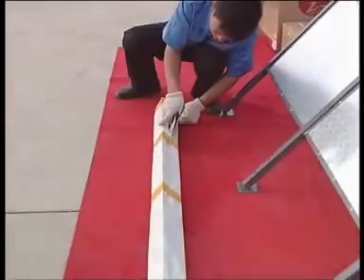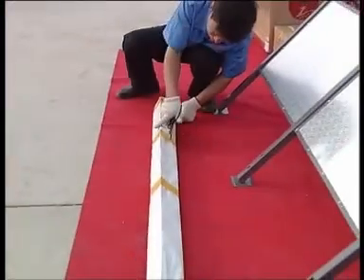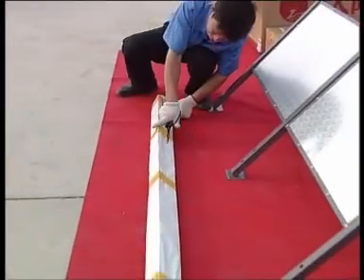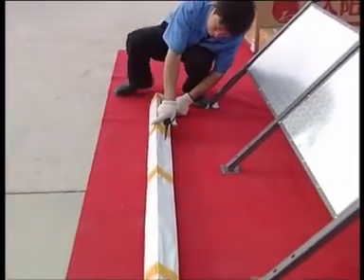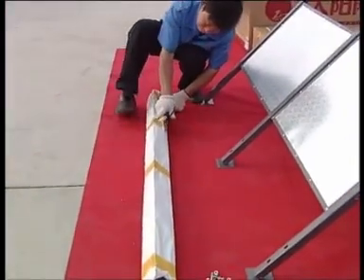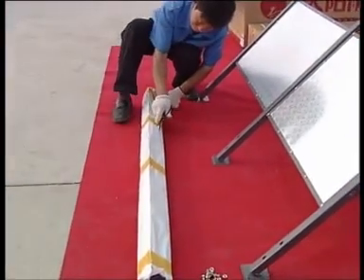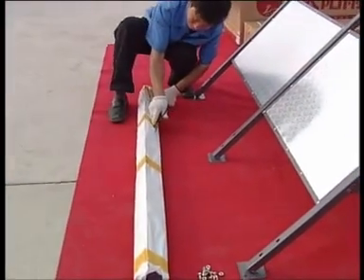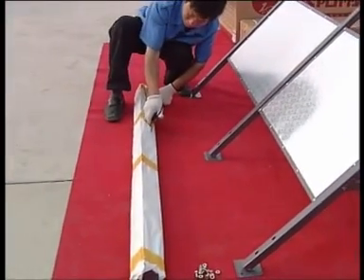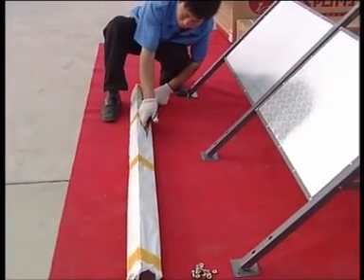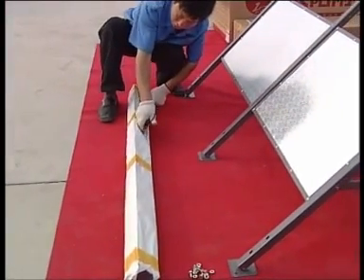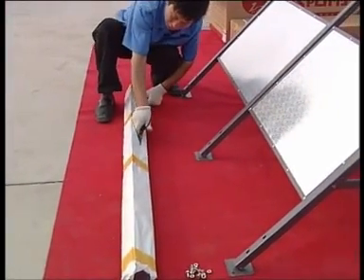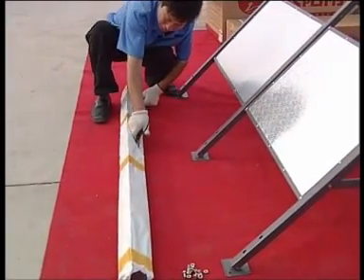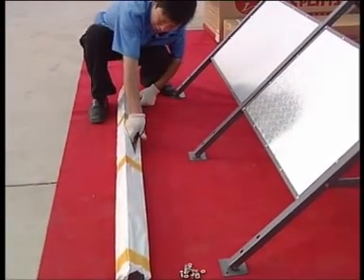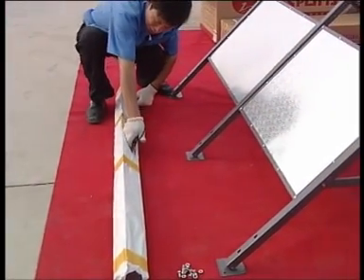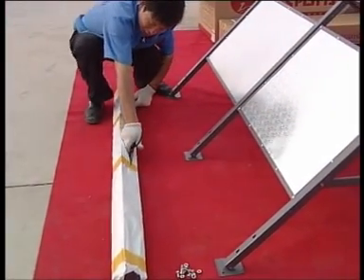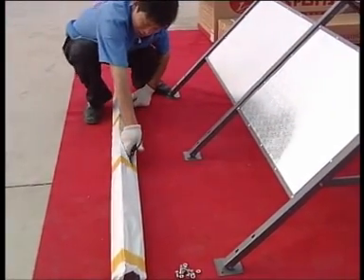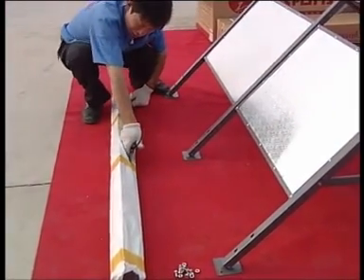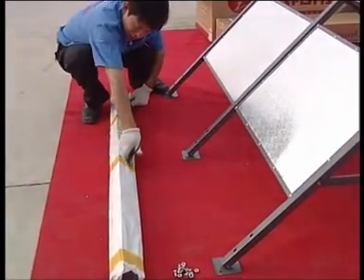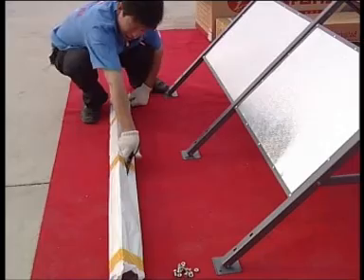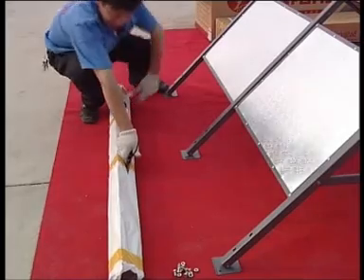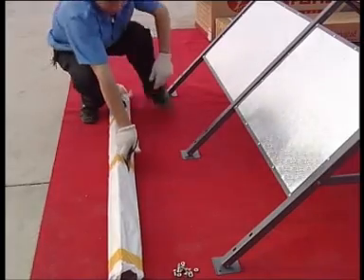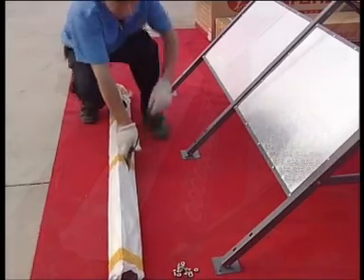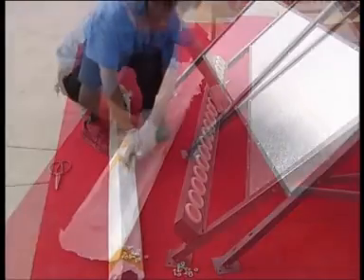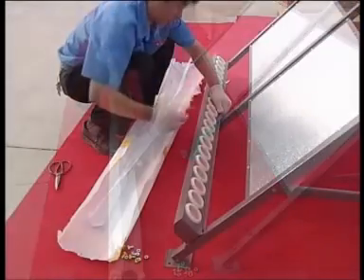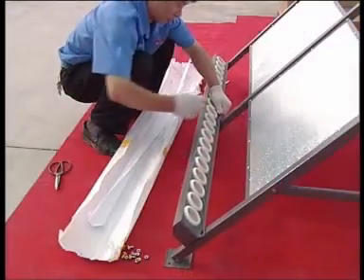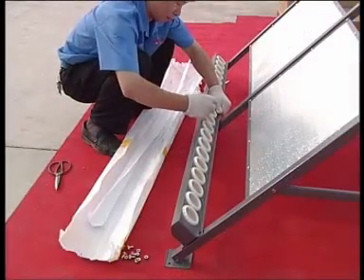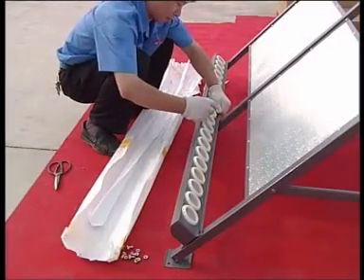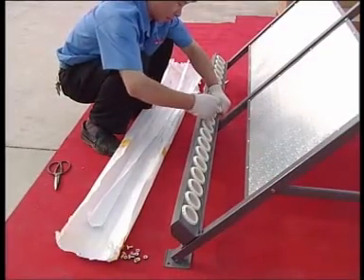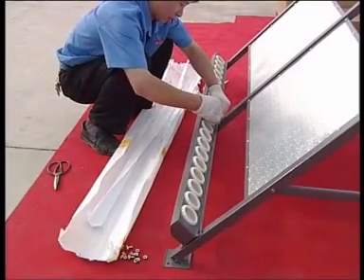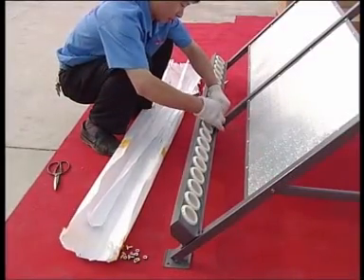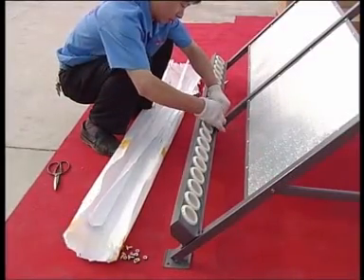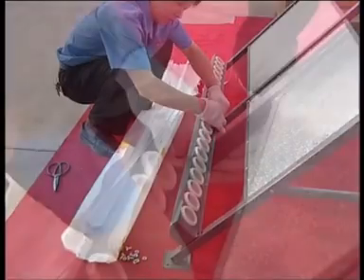Open the backbox package and fix the backbox onto the assembly.